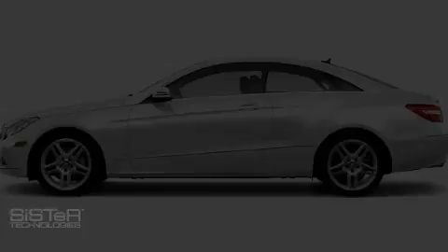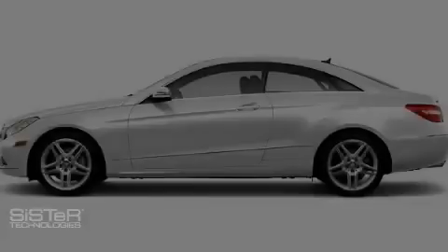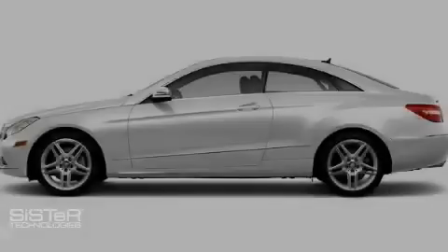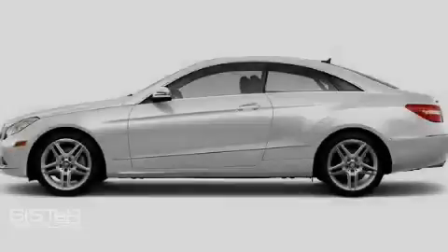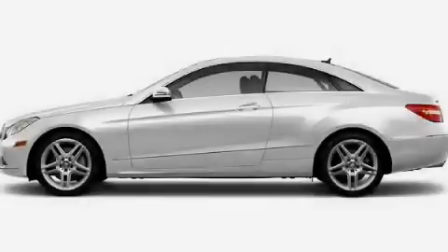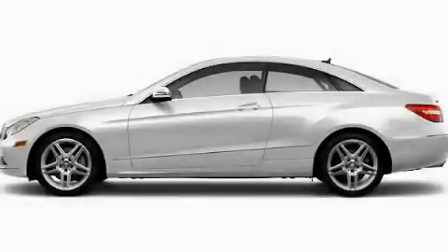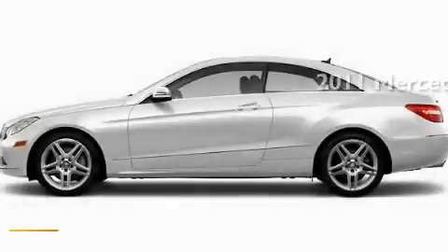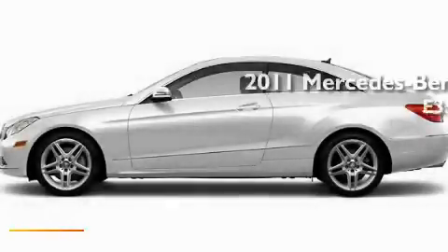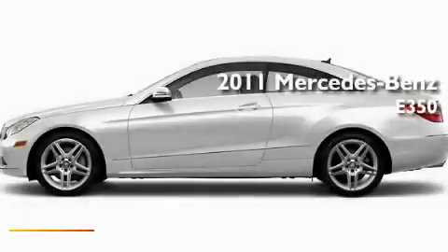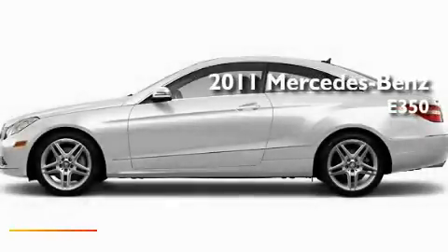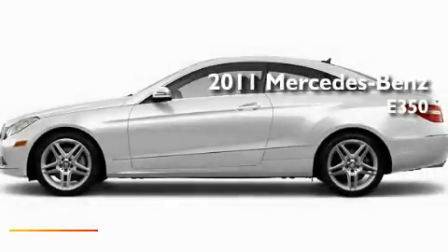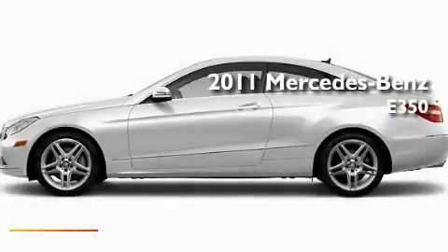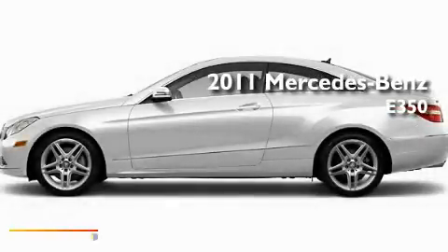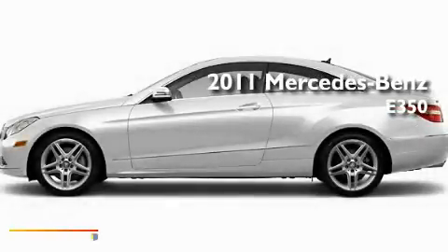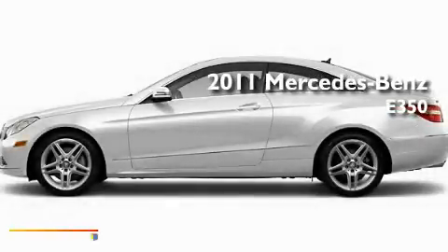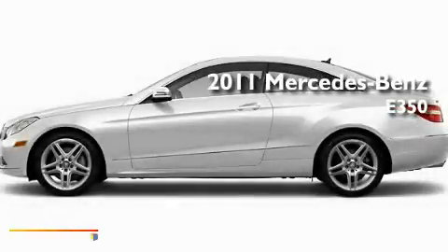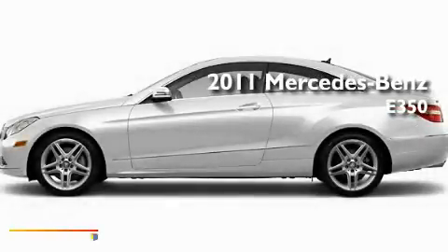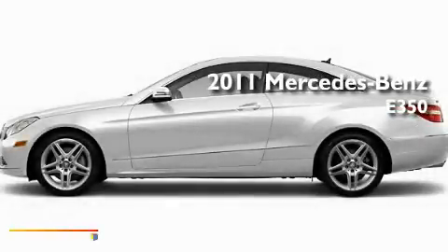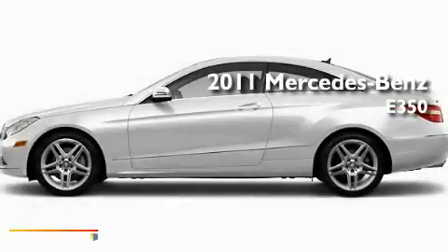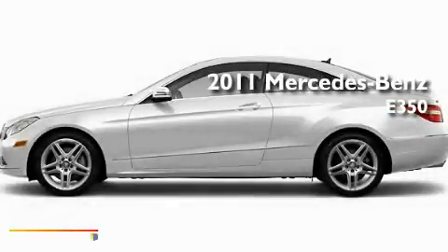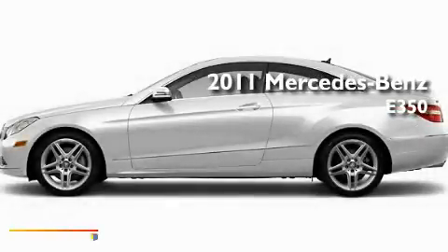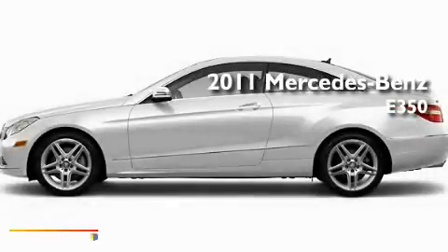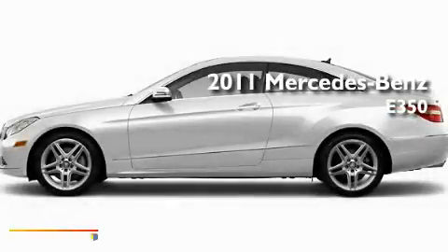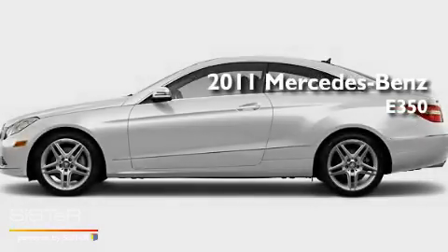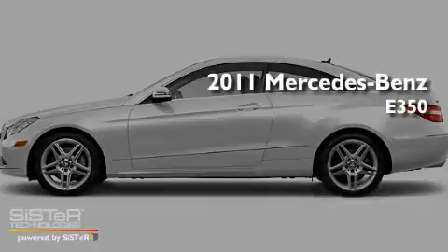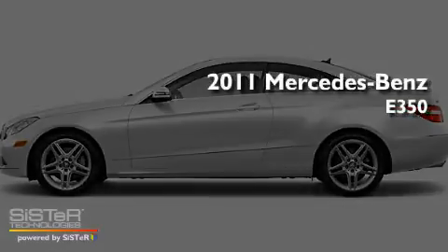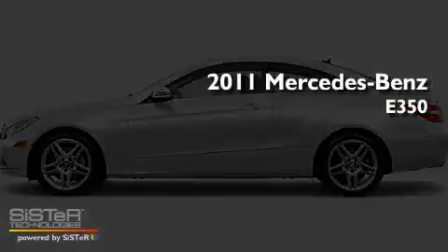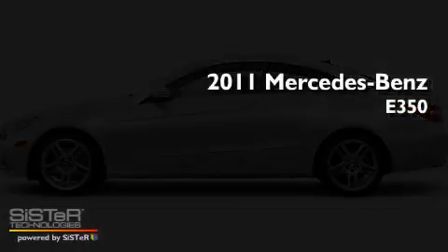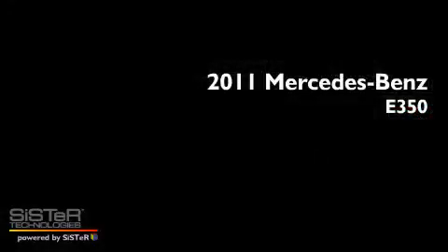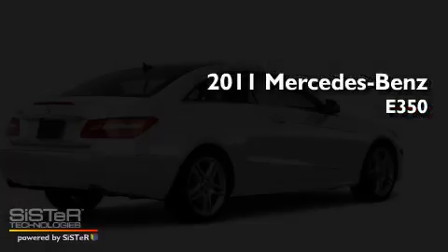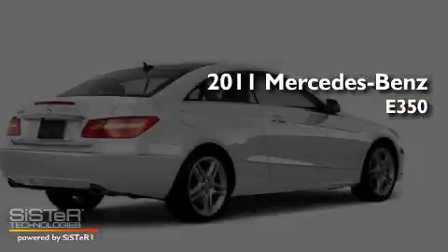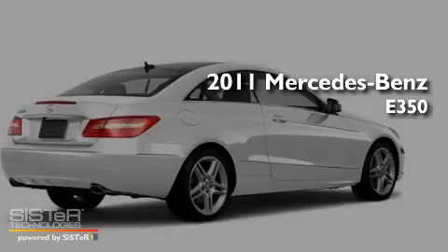This is a brand-new 2011 Mercedes-Benz E350.